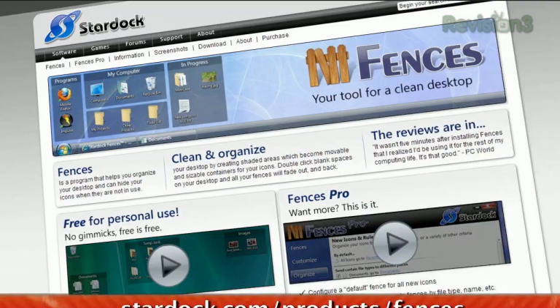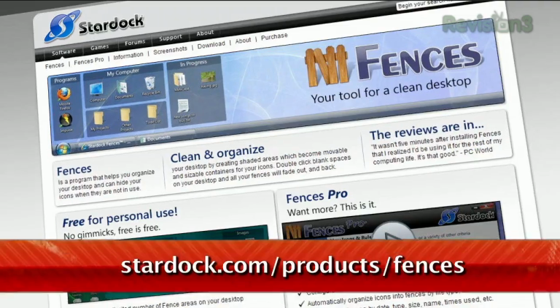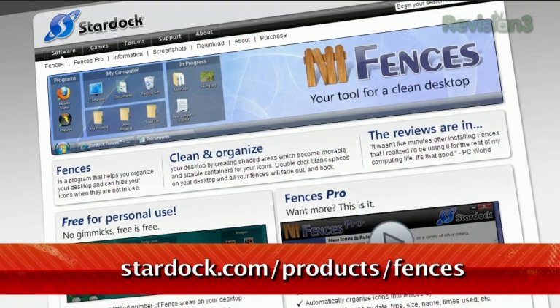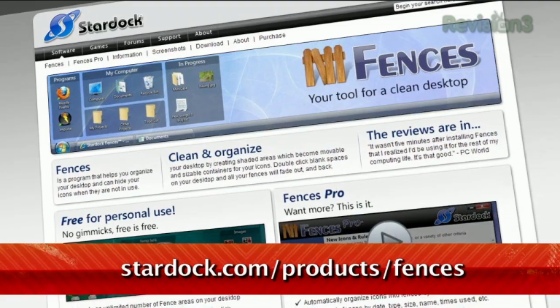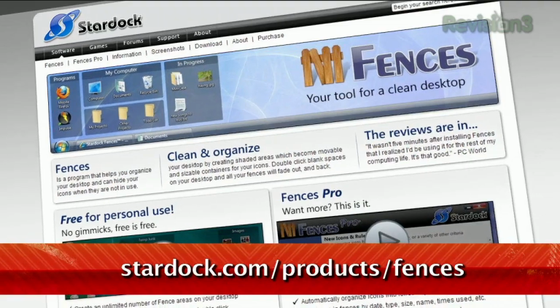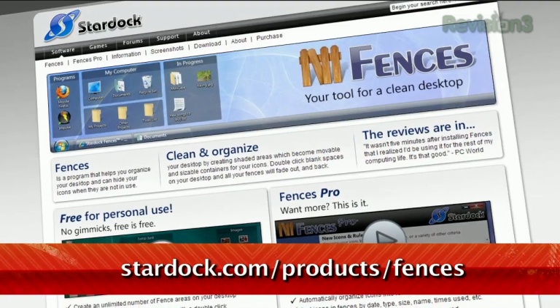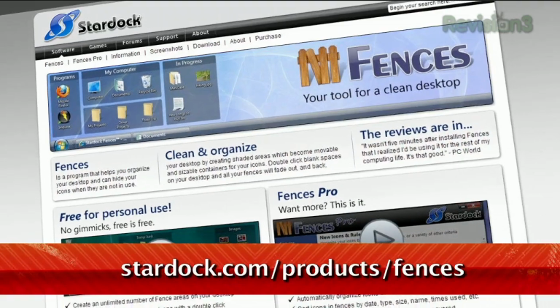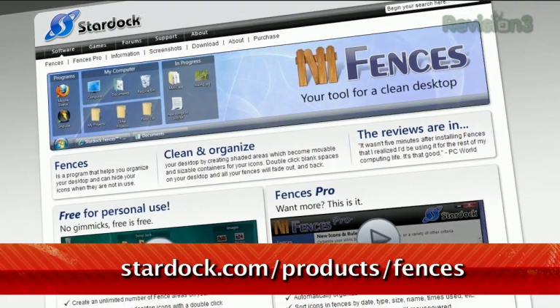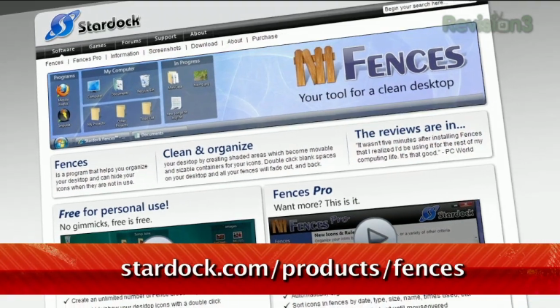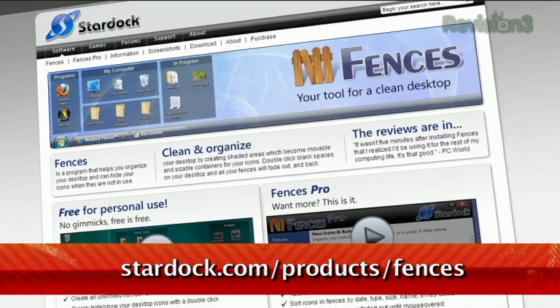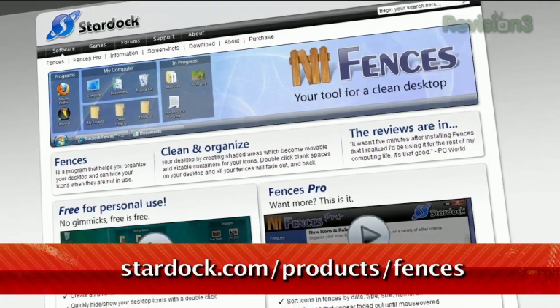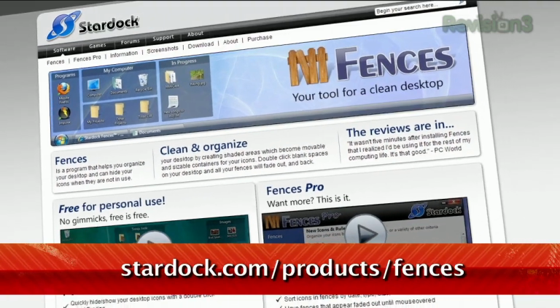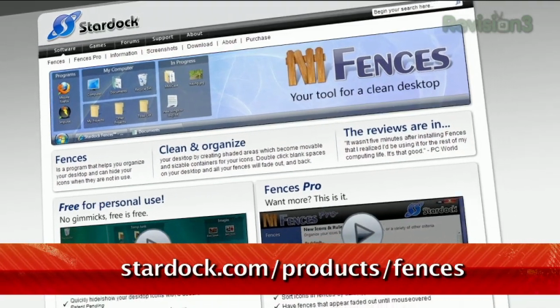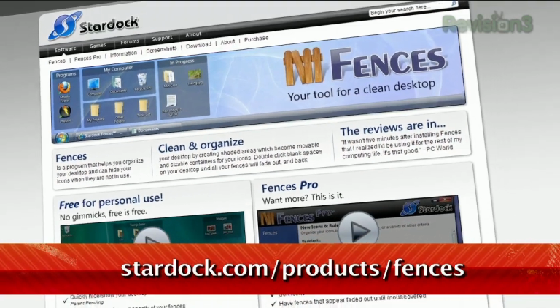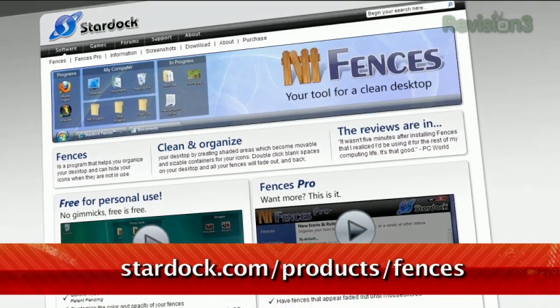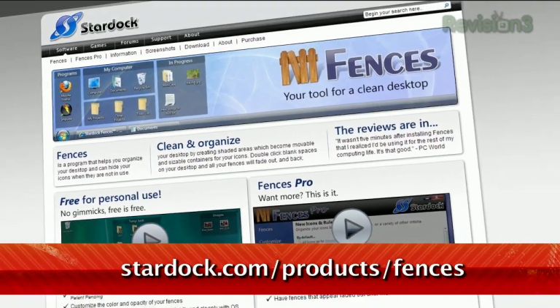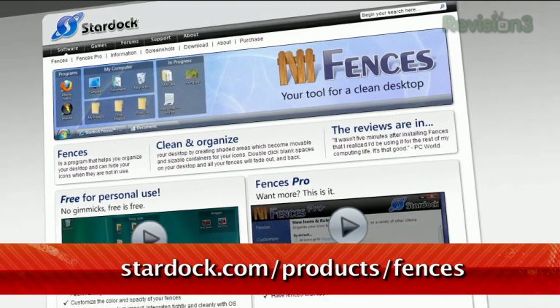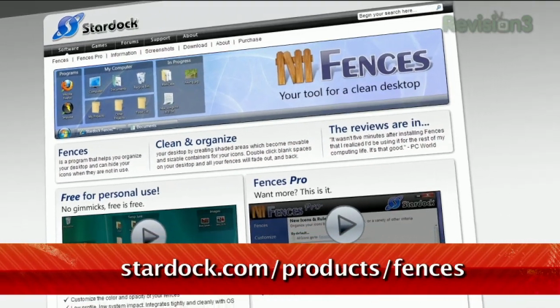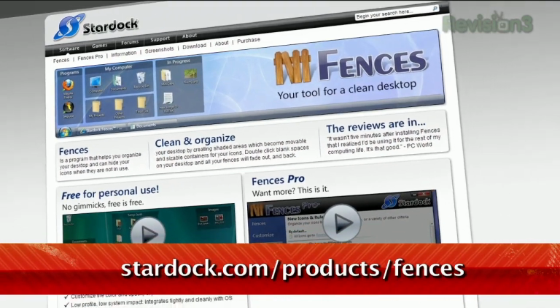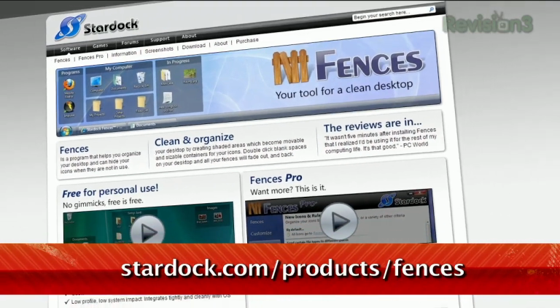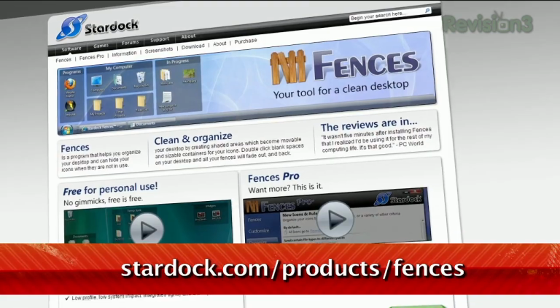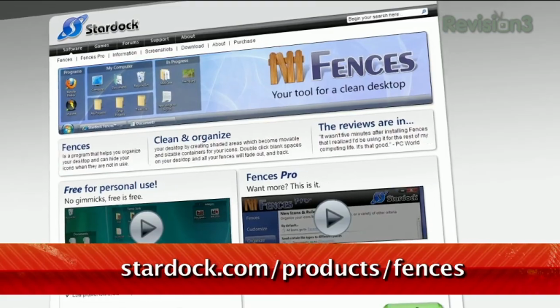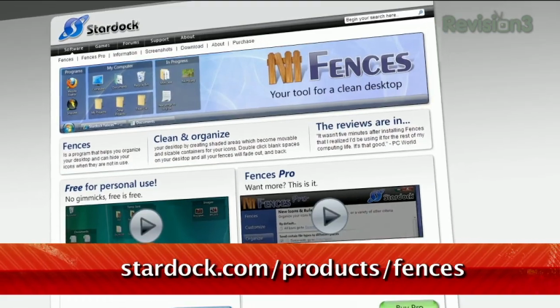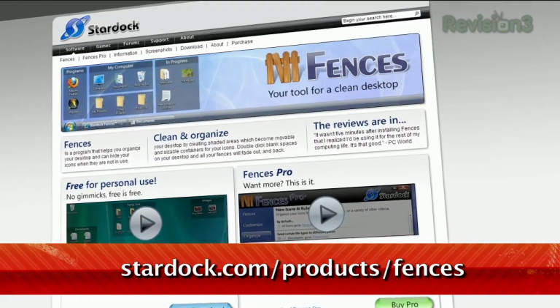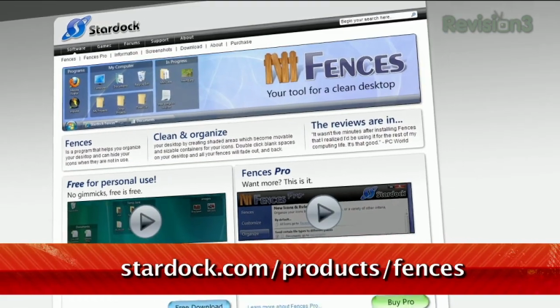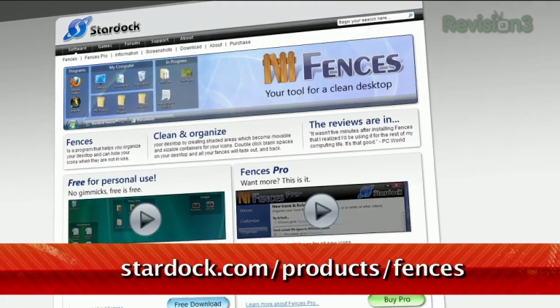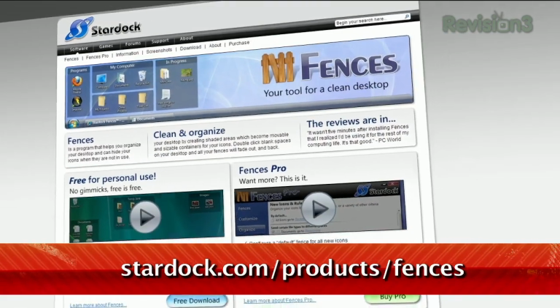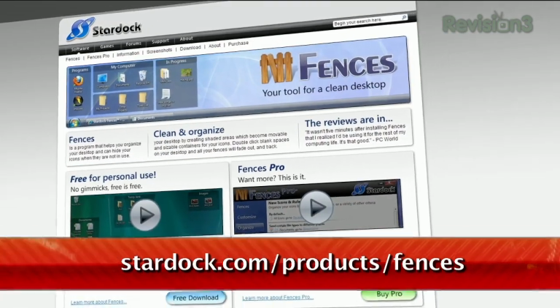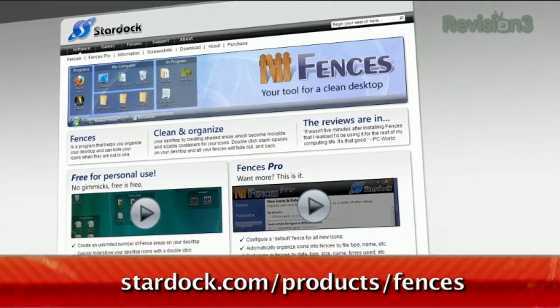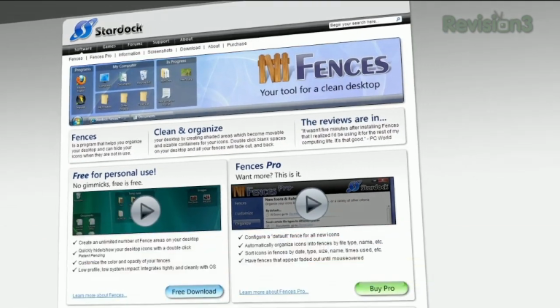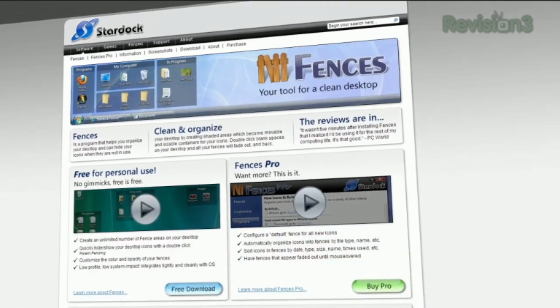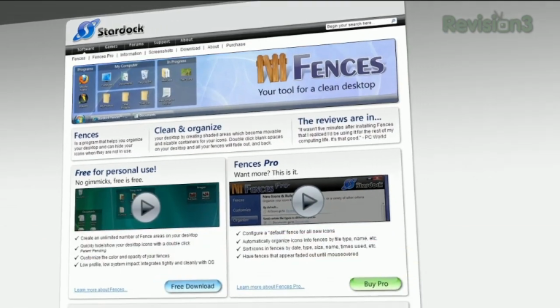Available at stardock.com/product/fences, Fences is a great way to keep your icons organized.